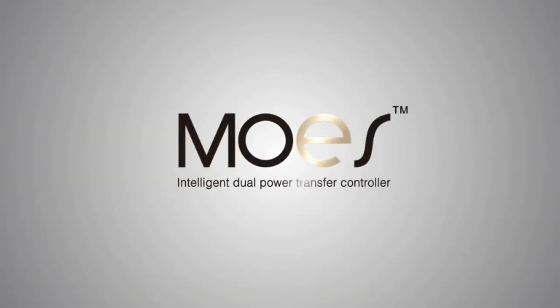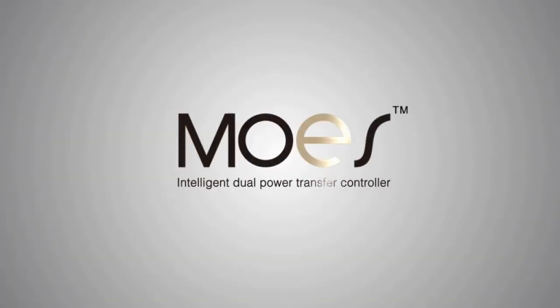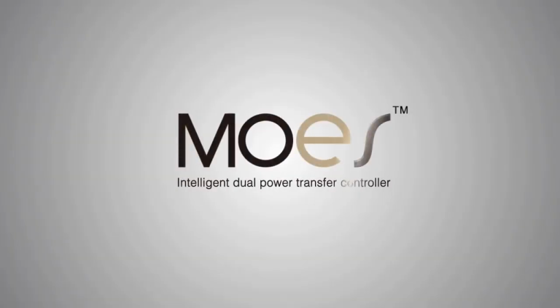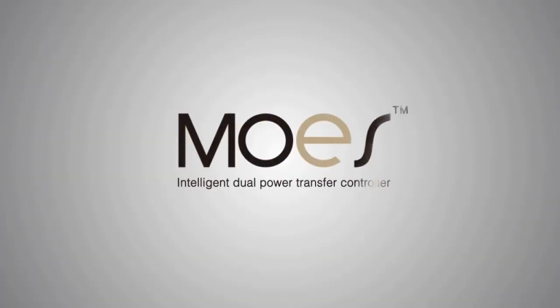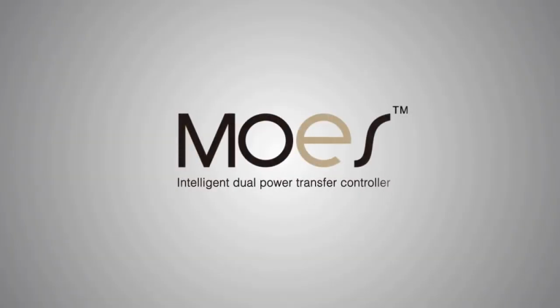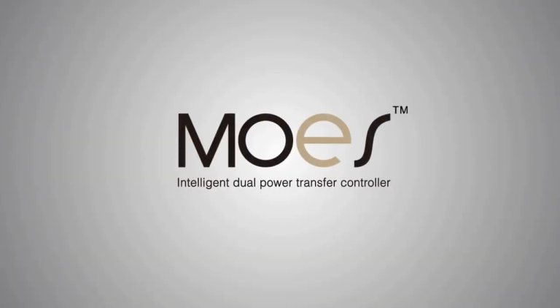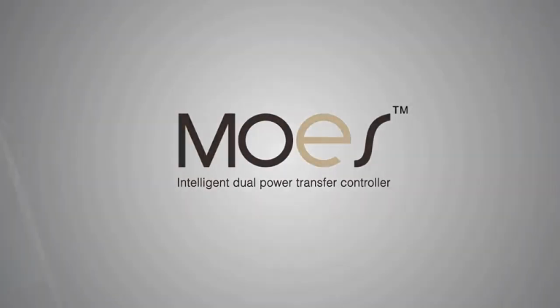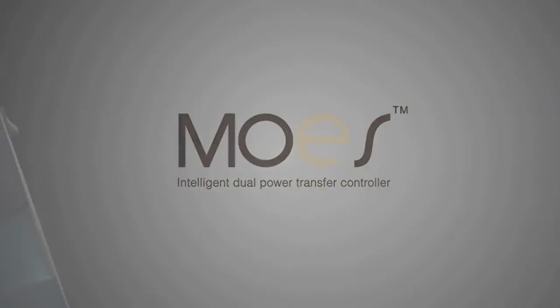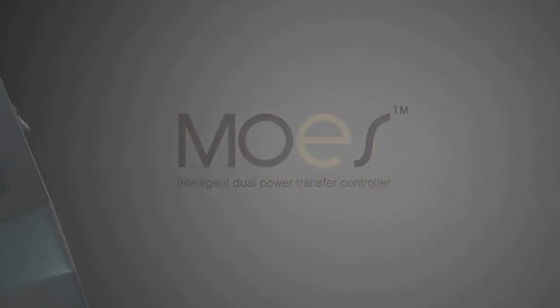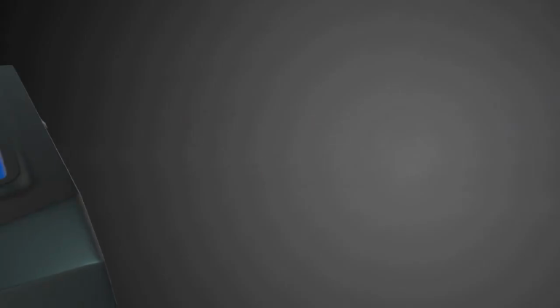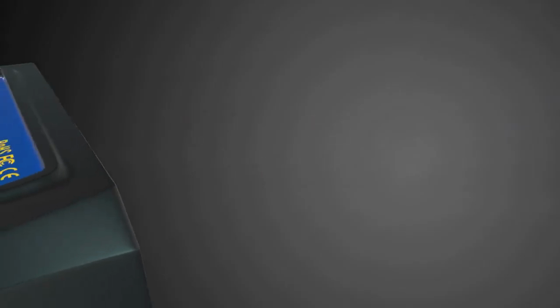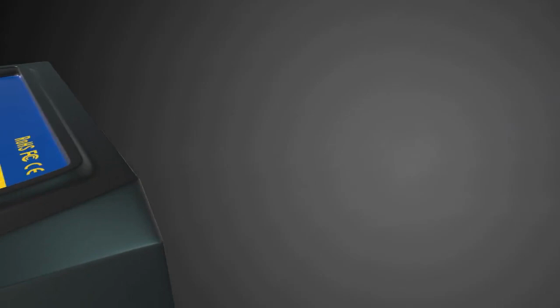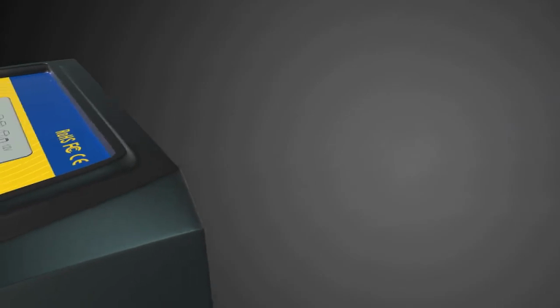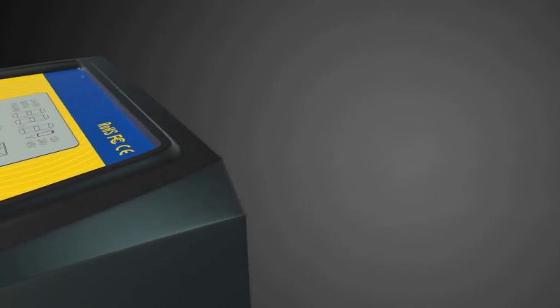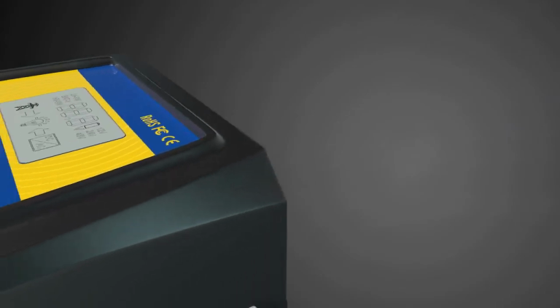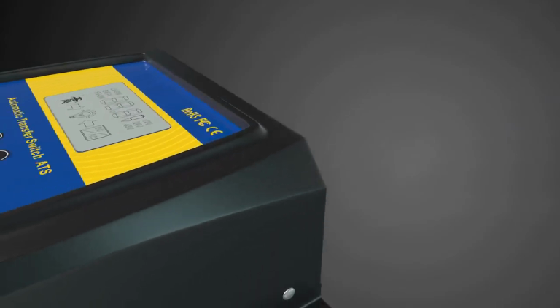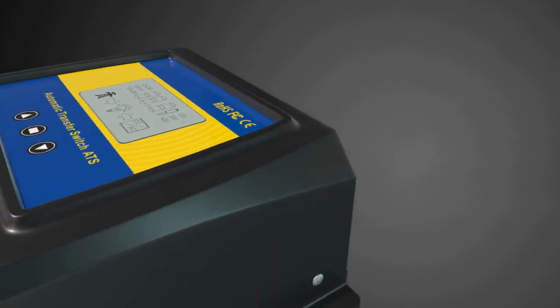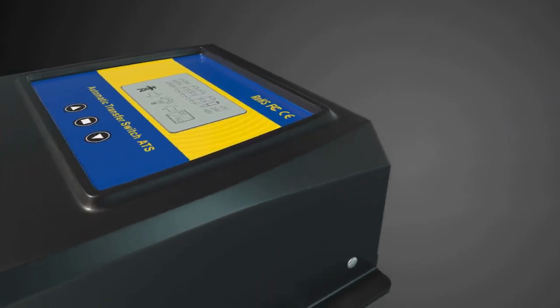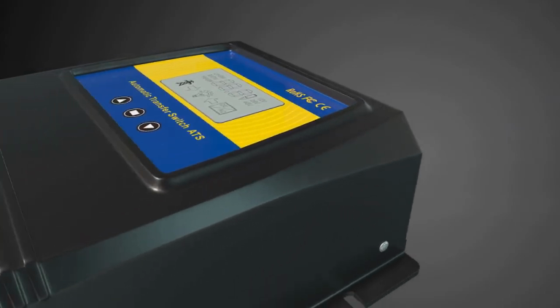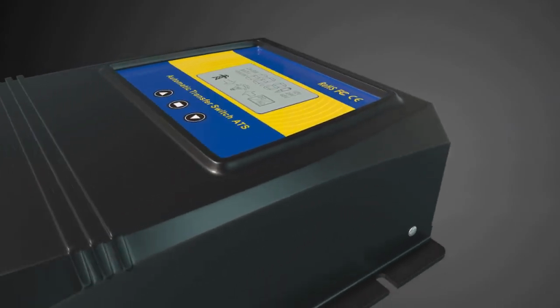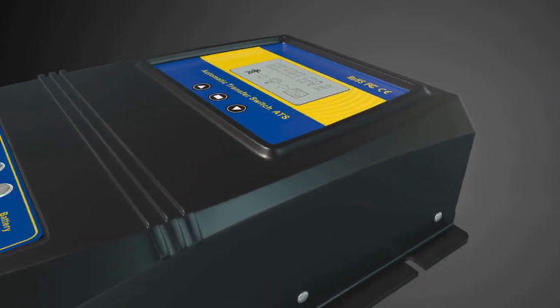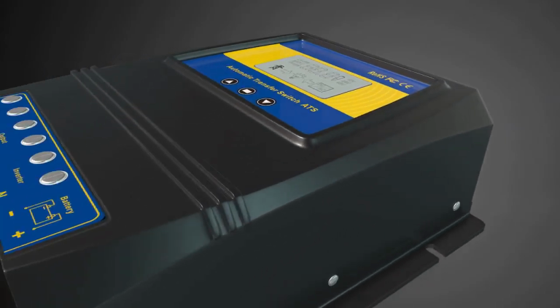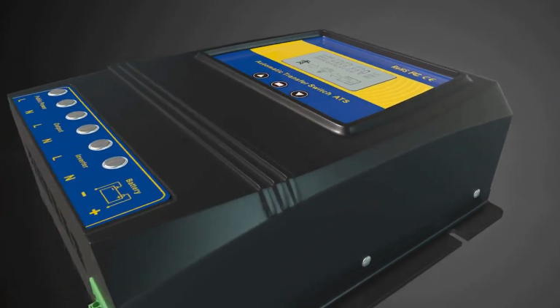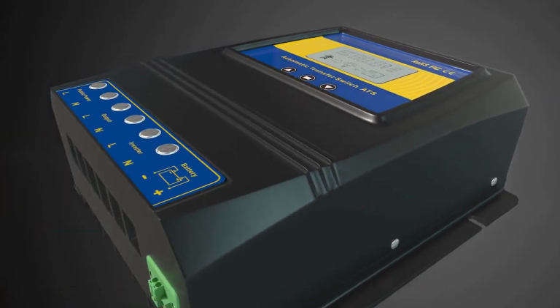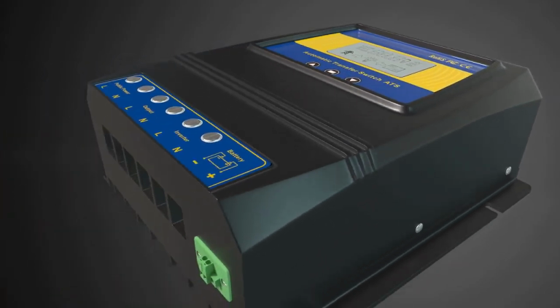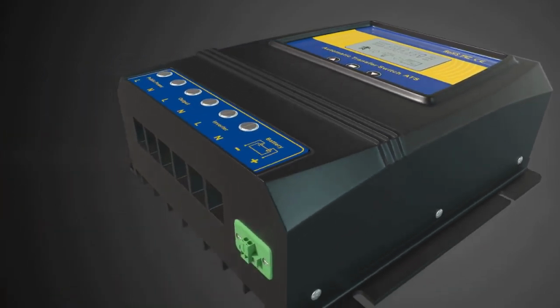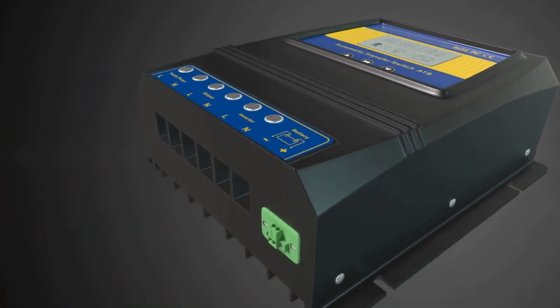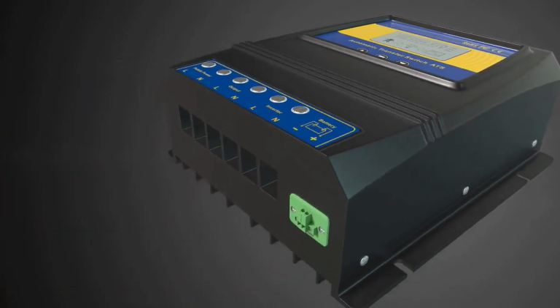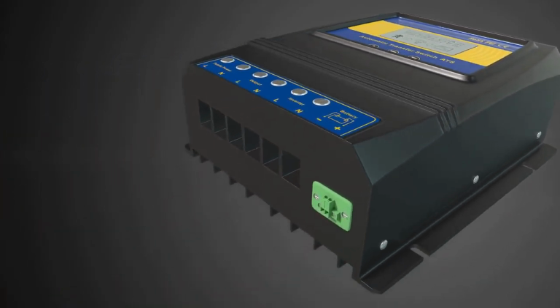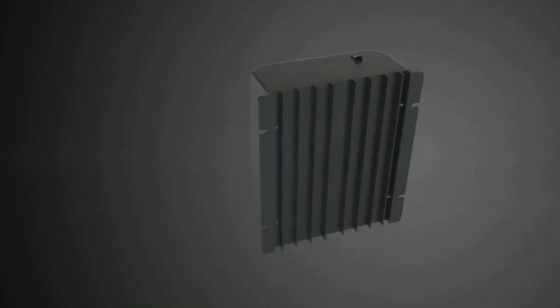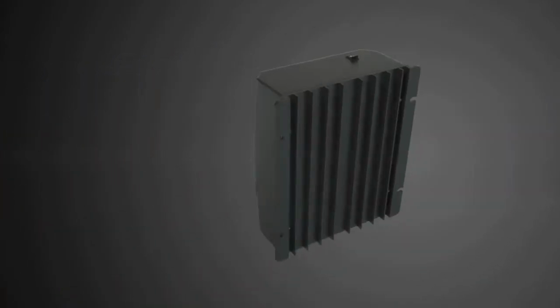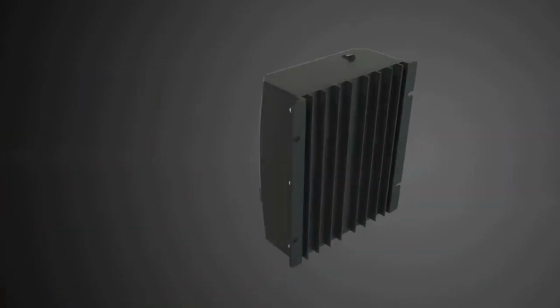Introducing a new product from Mohs: an intelligent dual power transfer switch with innovative features and design.